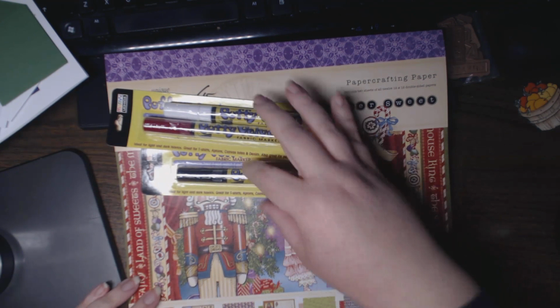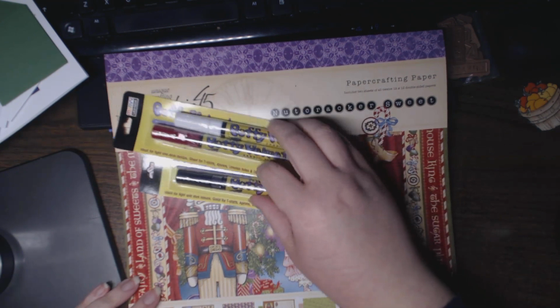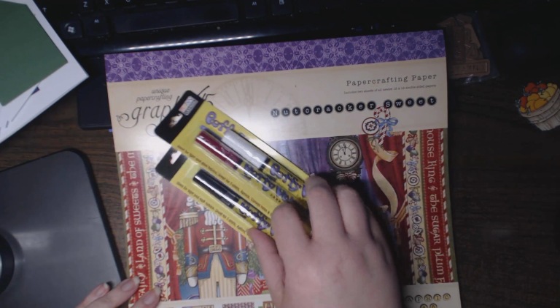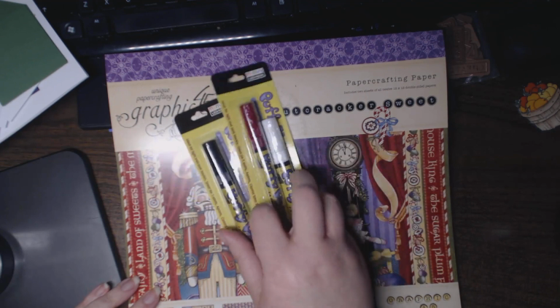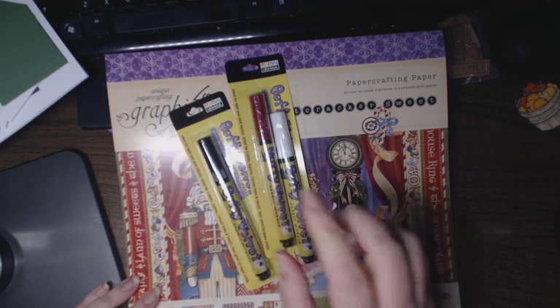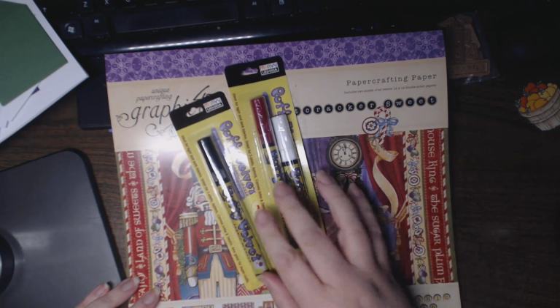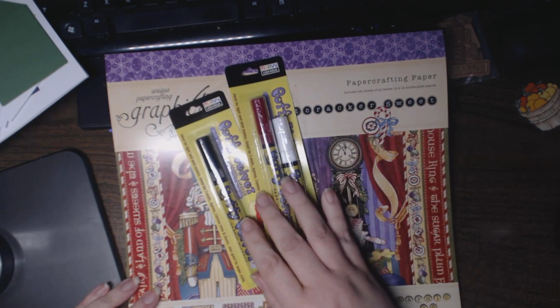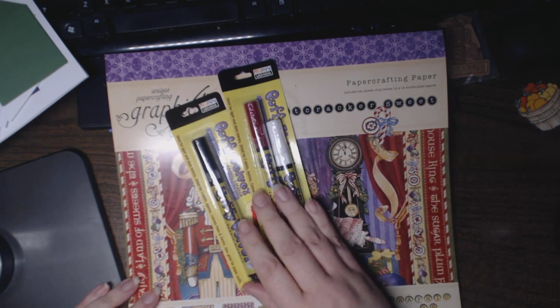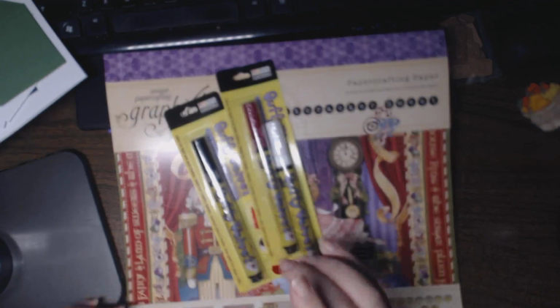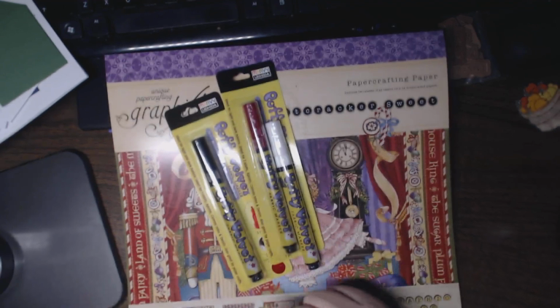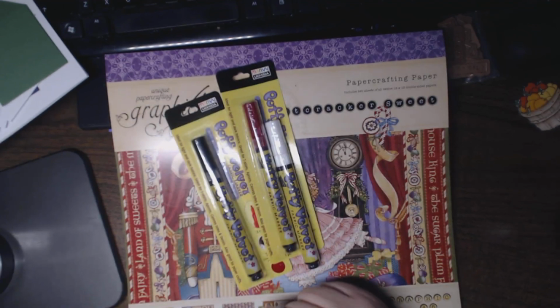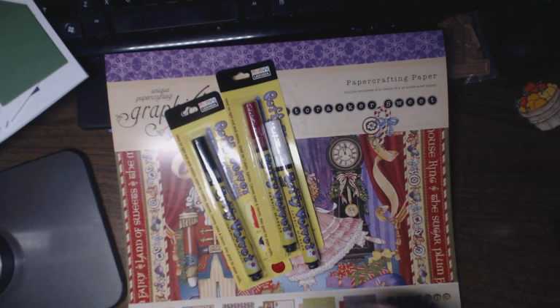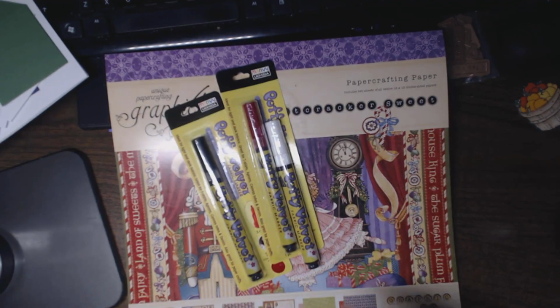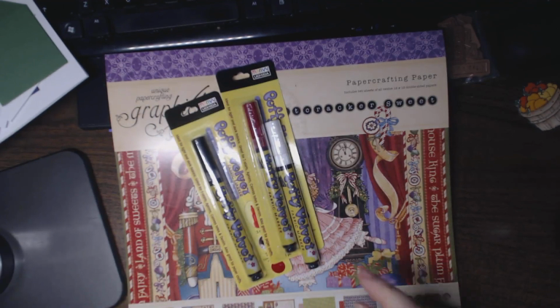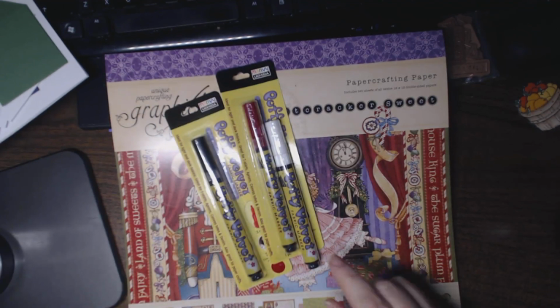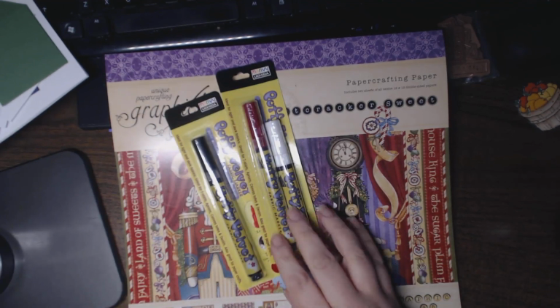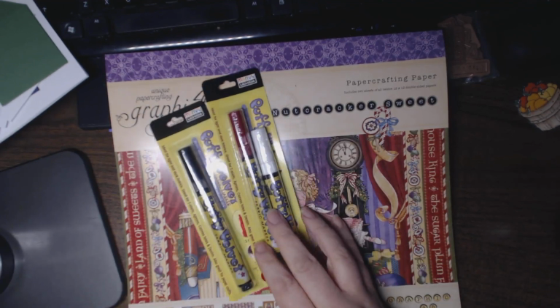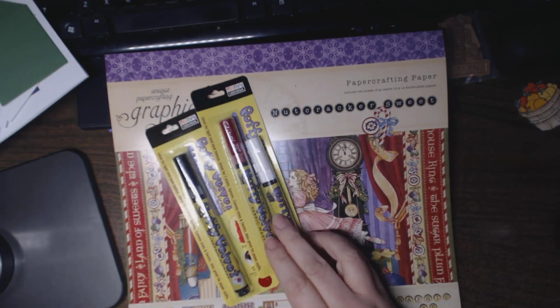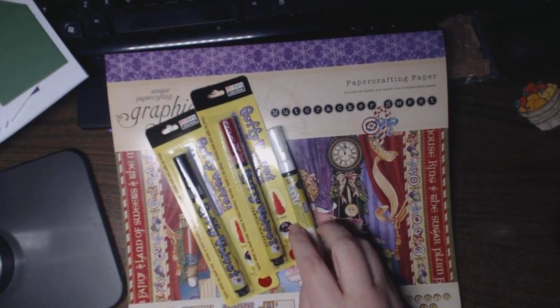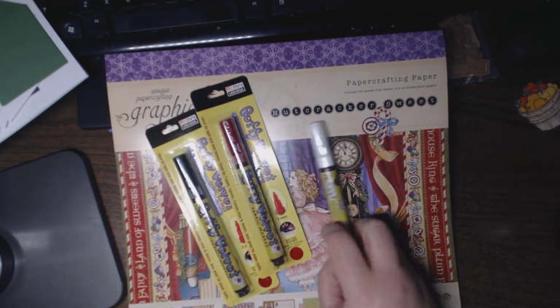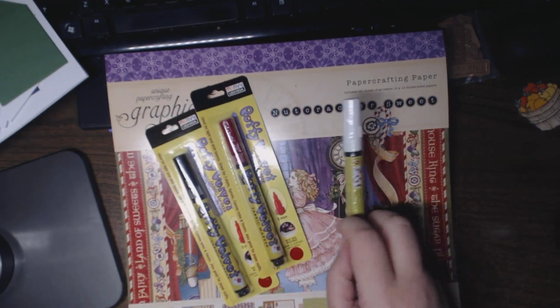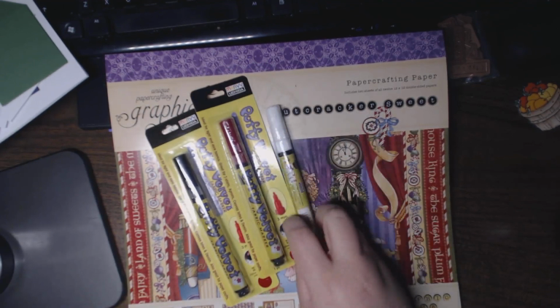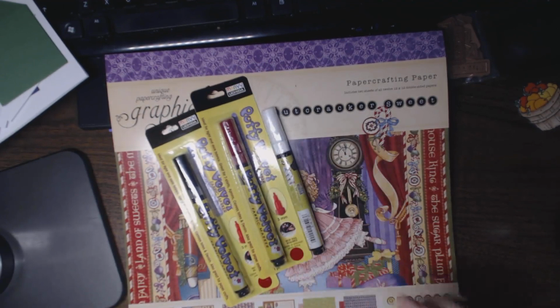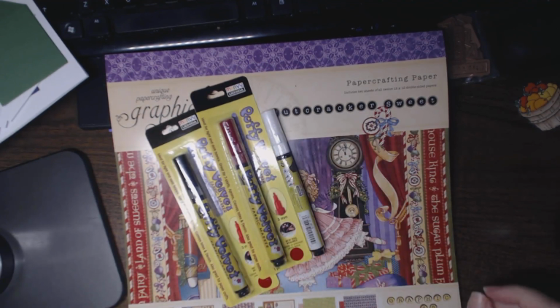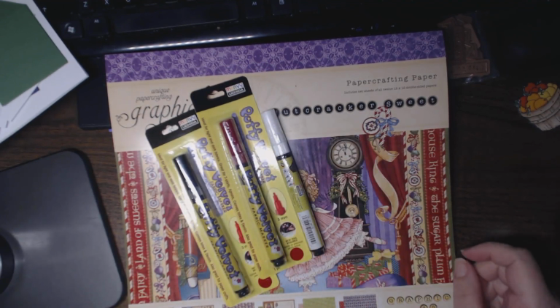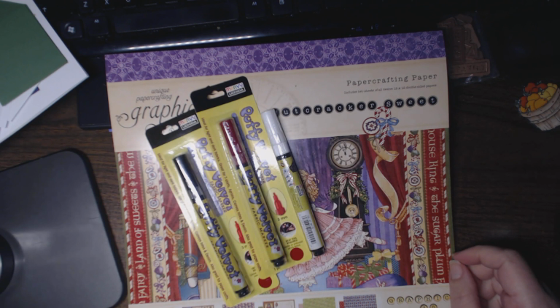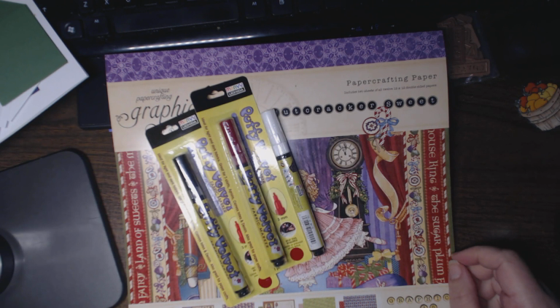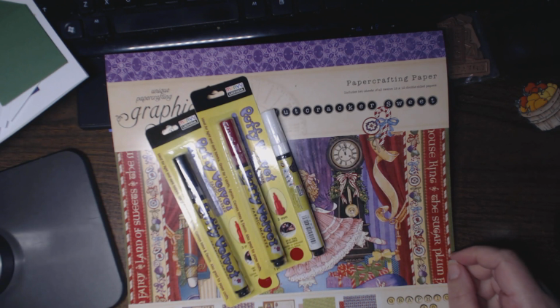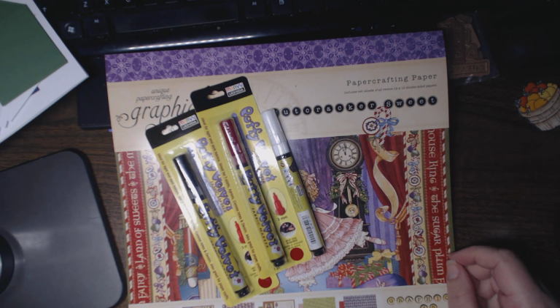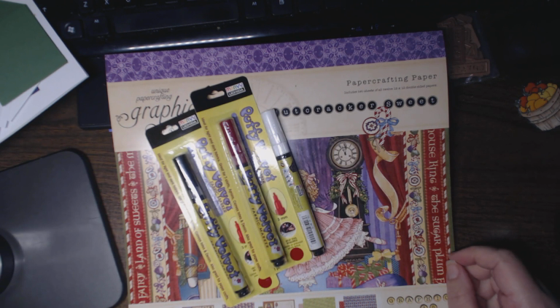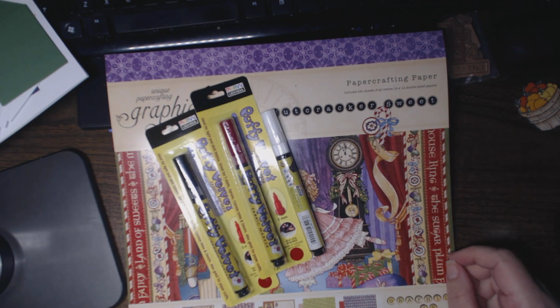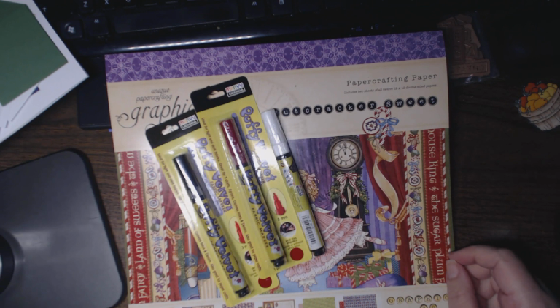One of the Sizzix dies is already sold out when I went to go buy it, because I really, really wanted it. But there you go. If you have any questions, please leave me a comment. Thank you so much for watching.